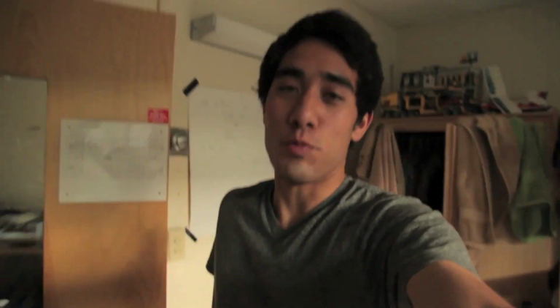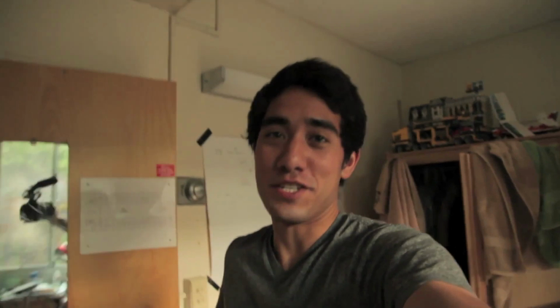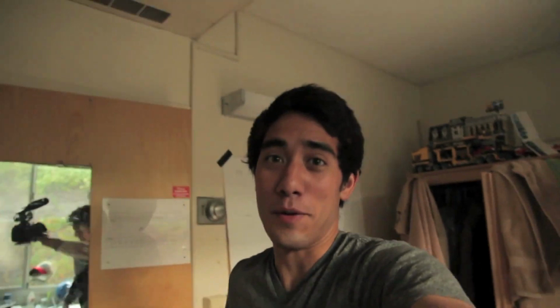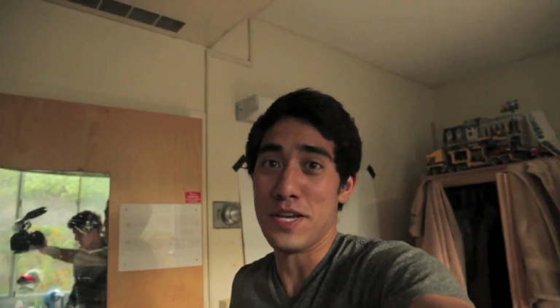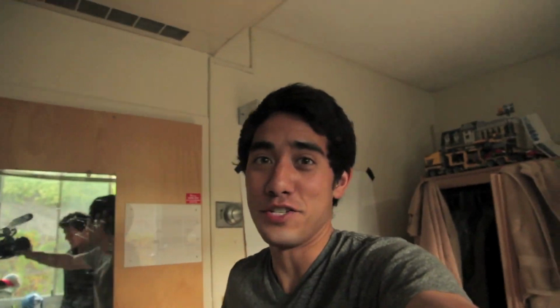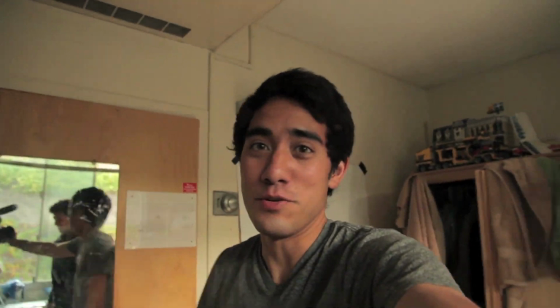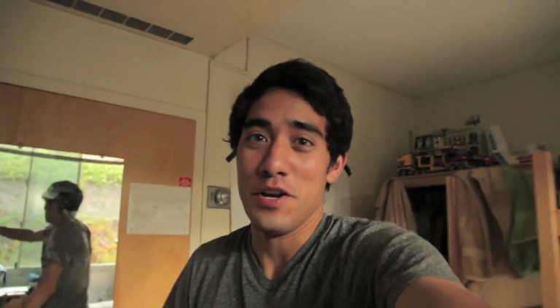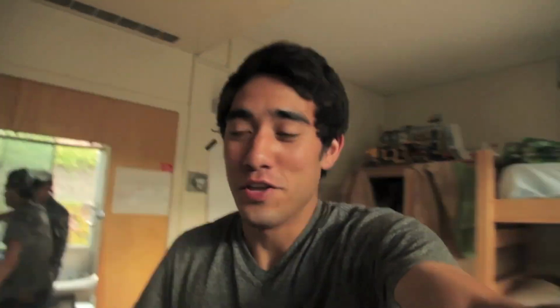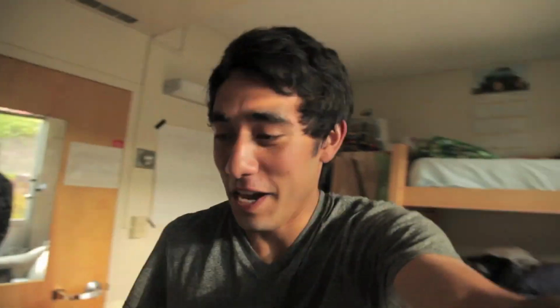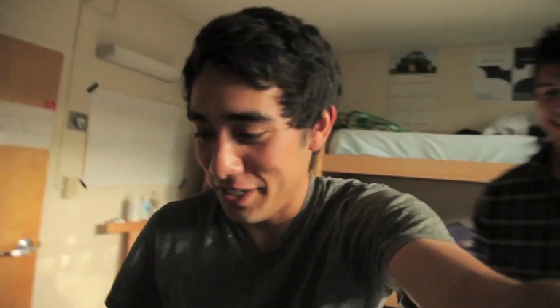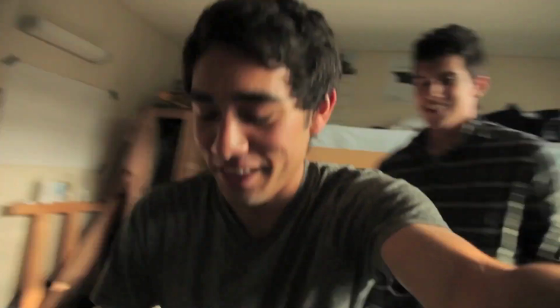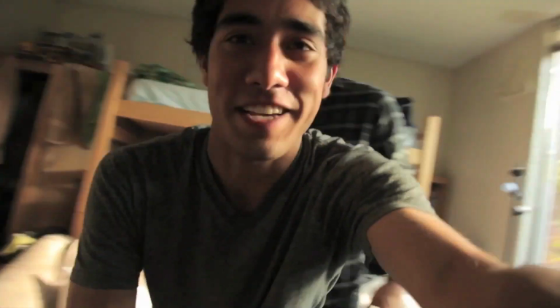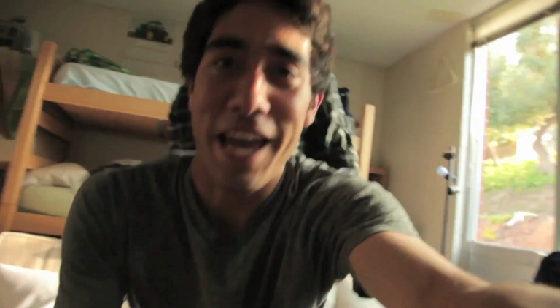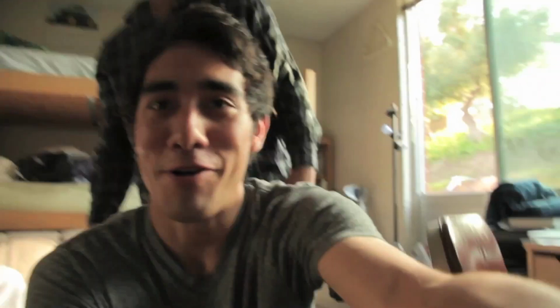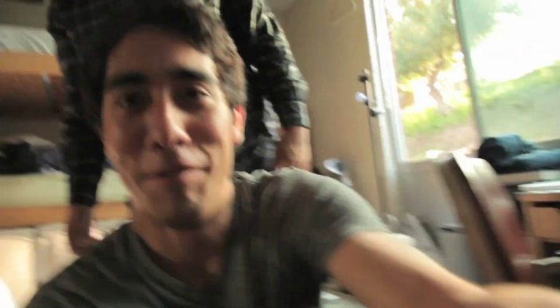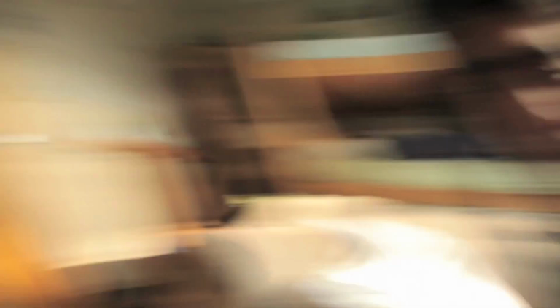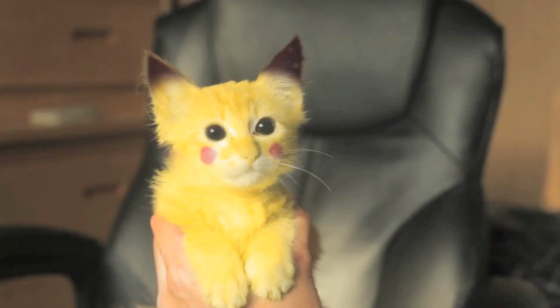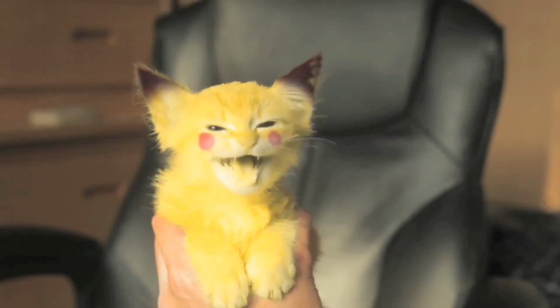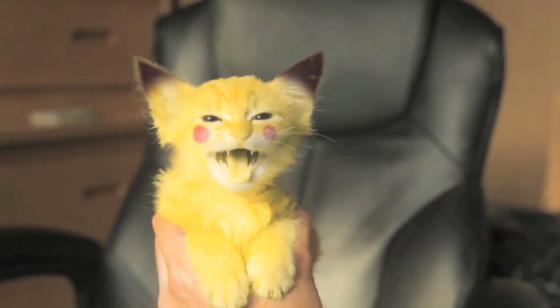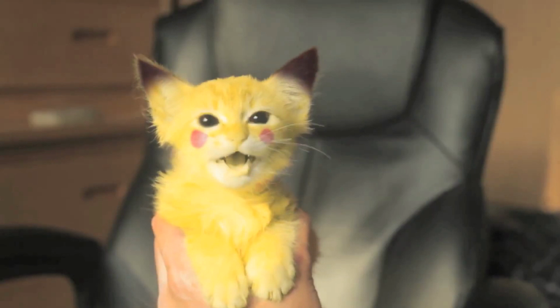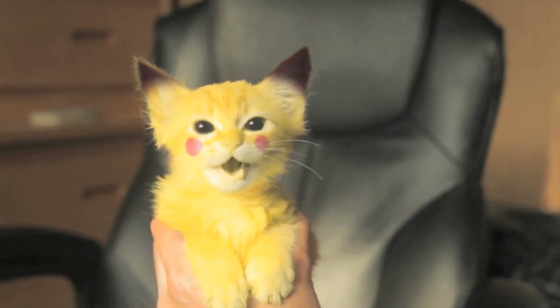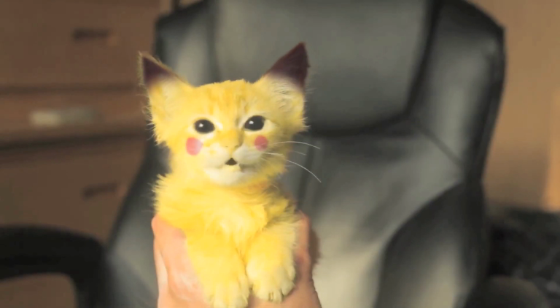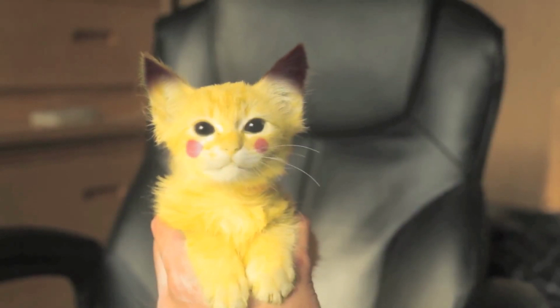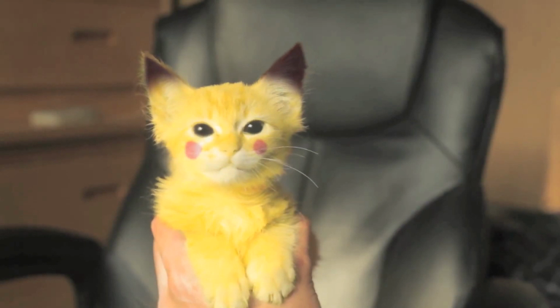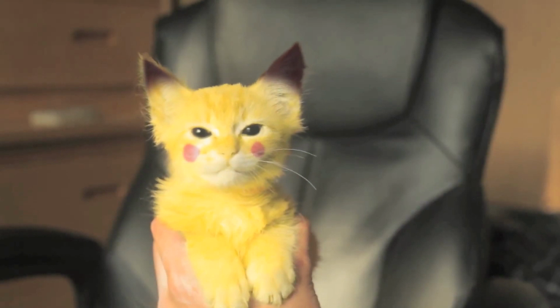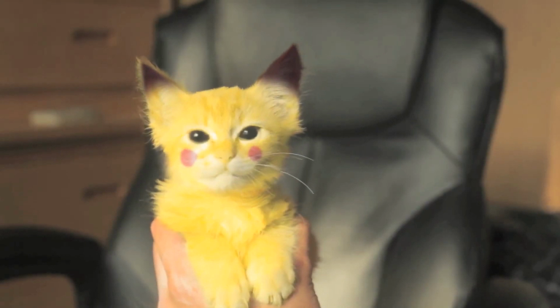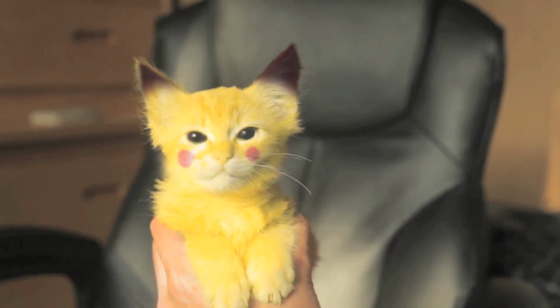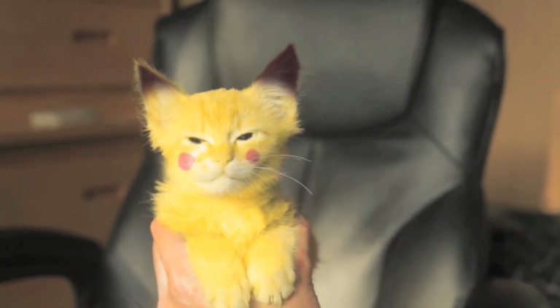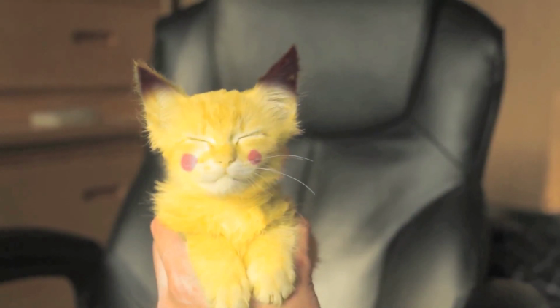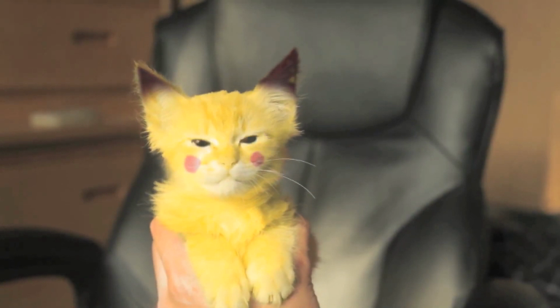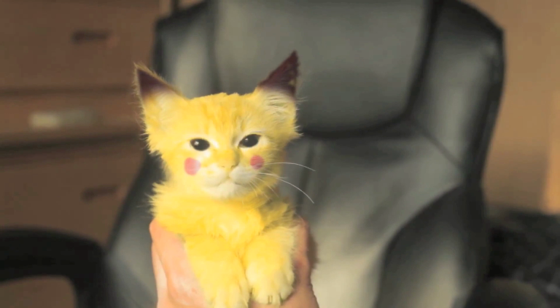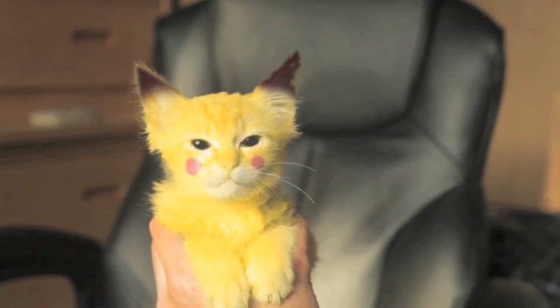So we just got a Pikachu. You gotta check this guy out. Pikachu? Oh my gosh, come on Pikachu.